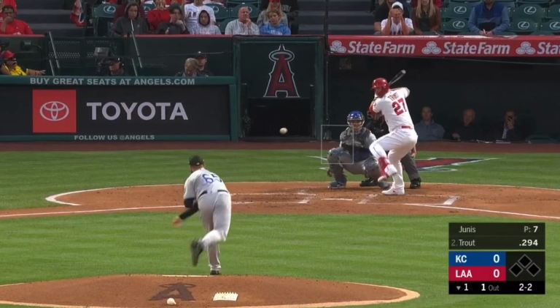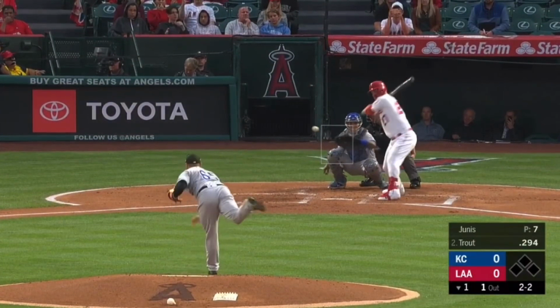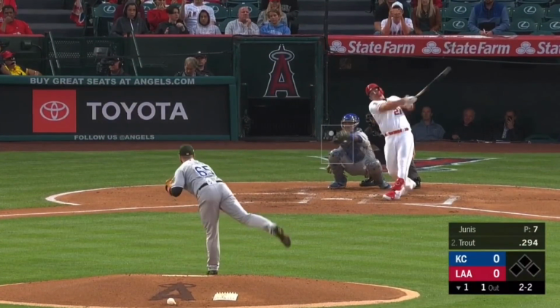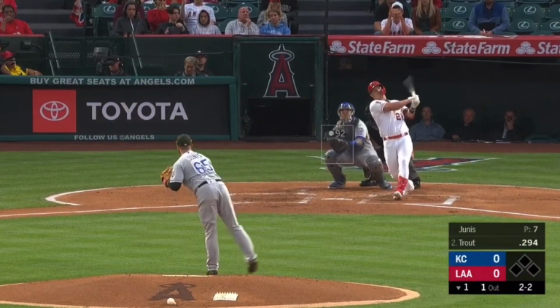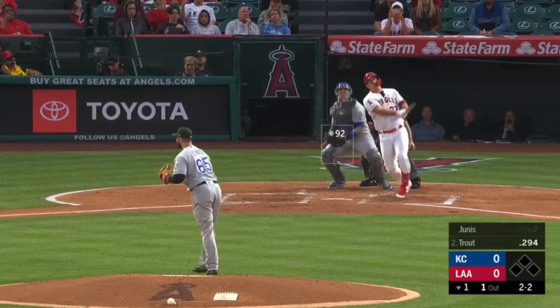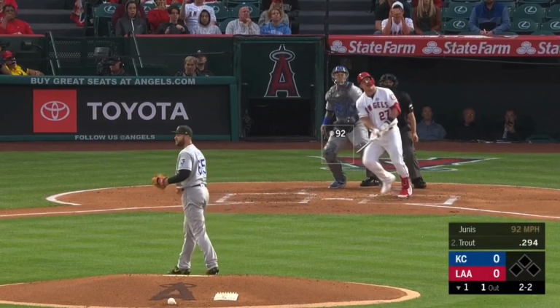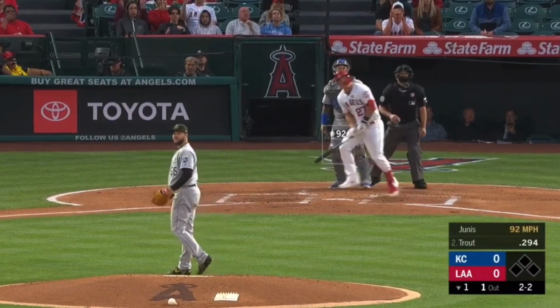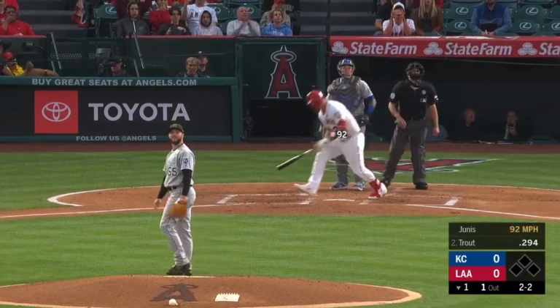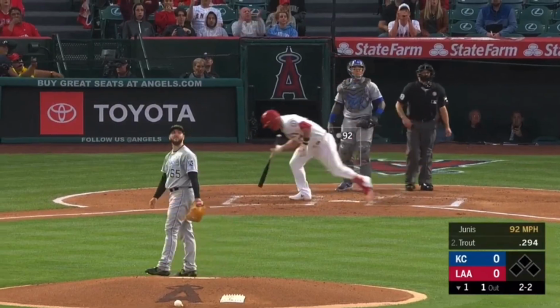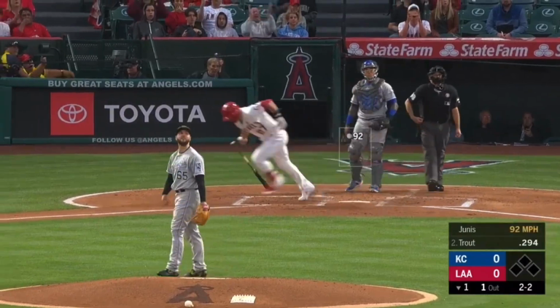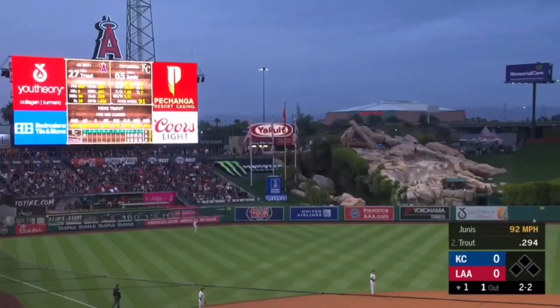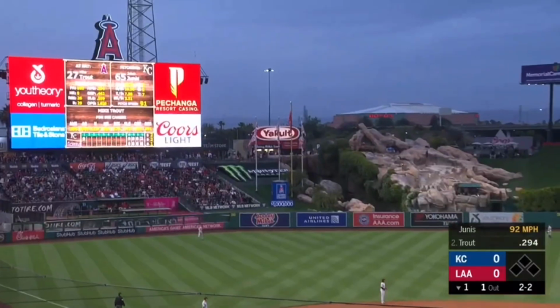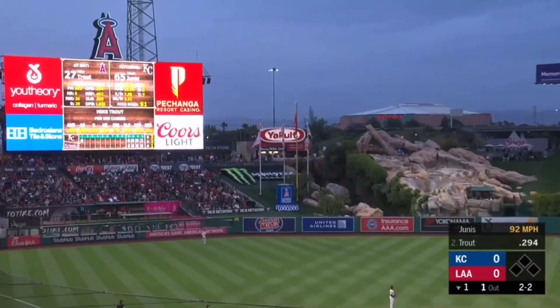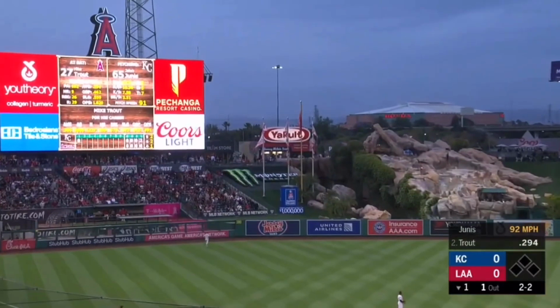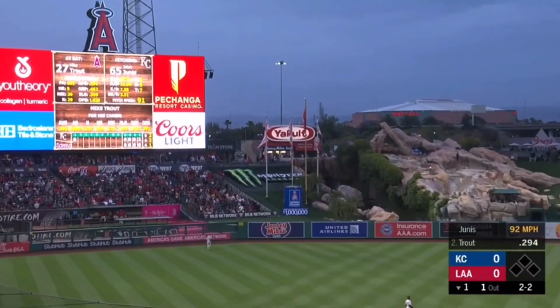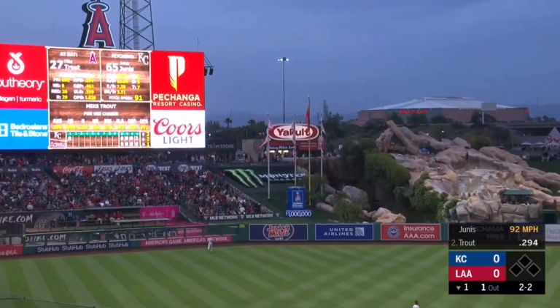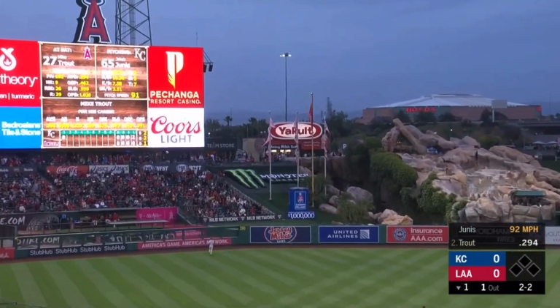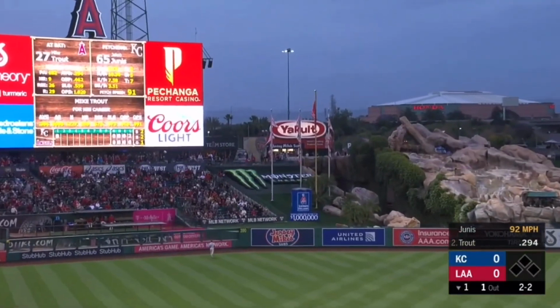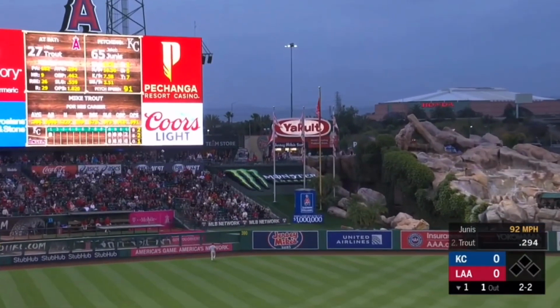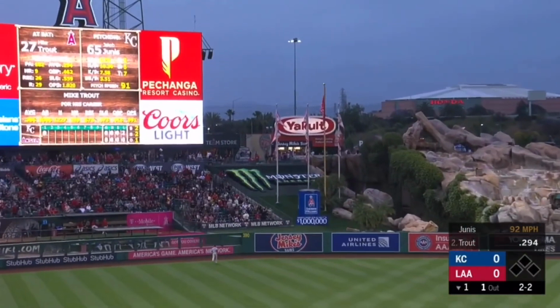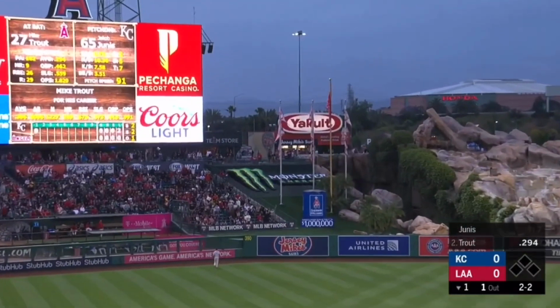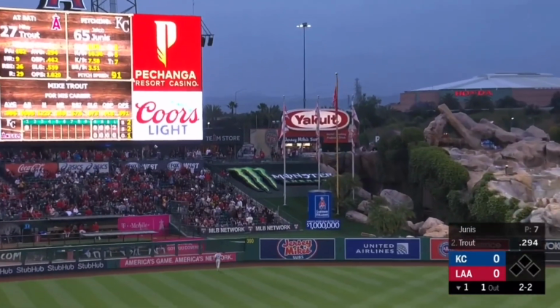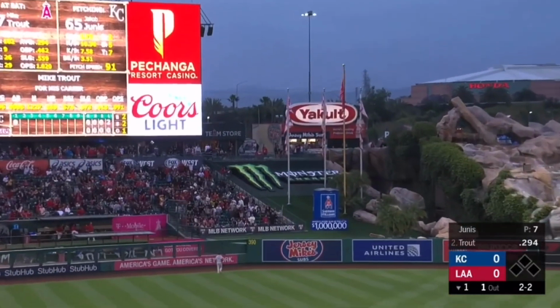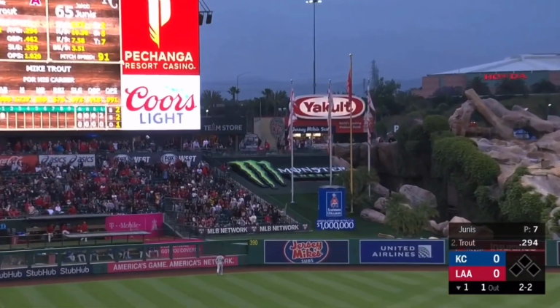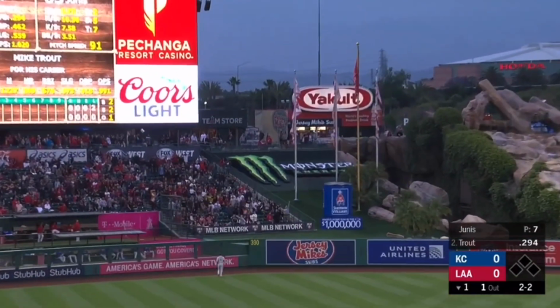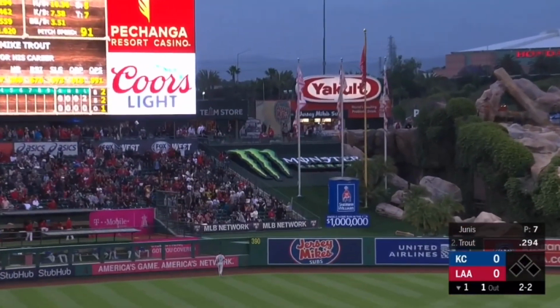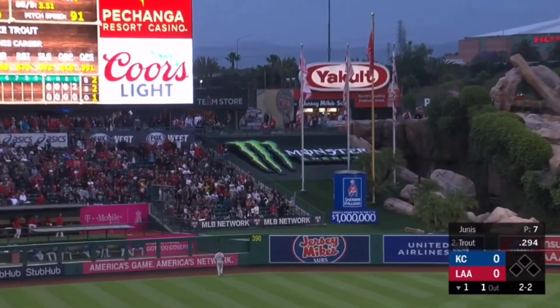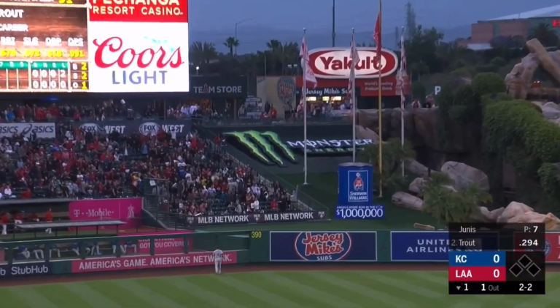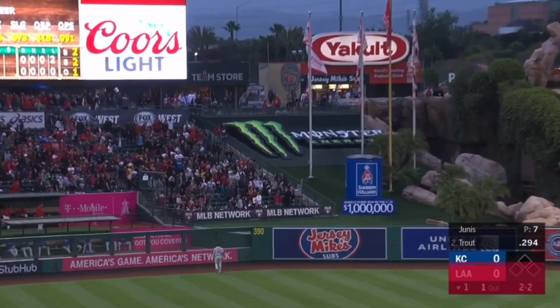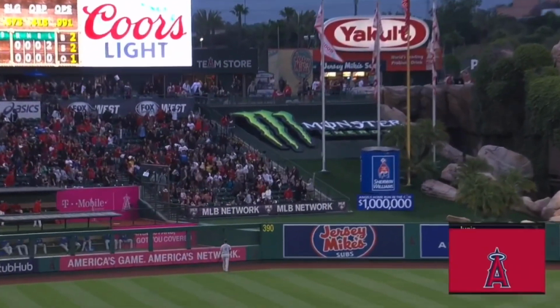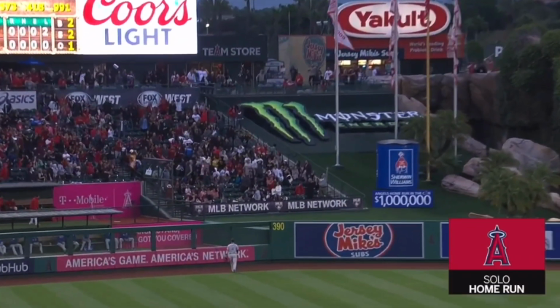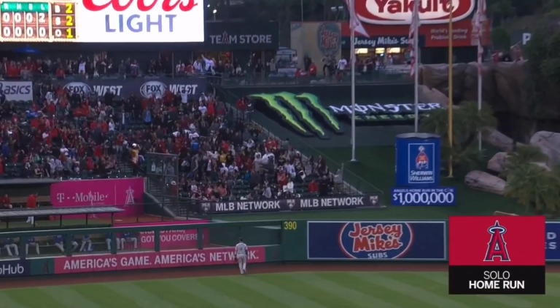And that is launched out to deep left field. Big fly for Mike Trout, 1-0 halos.